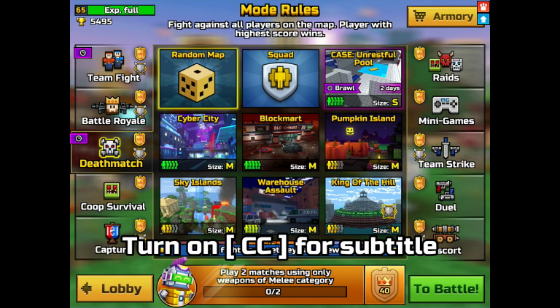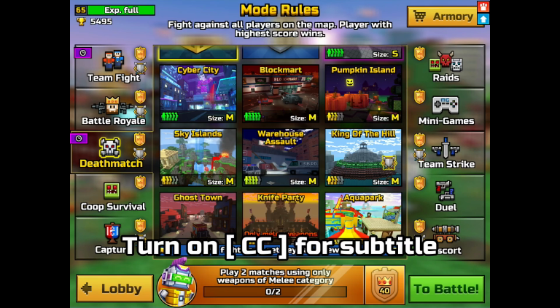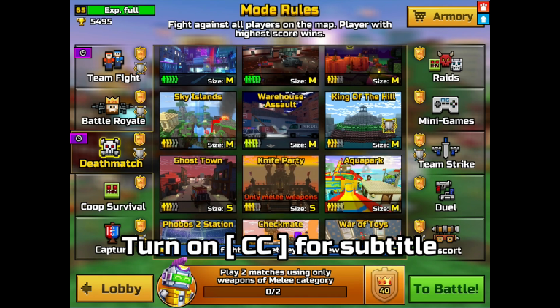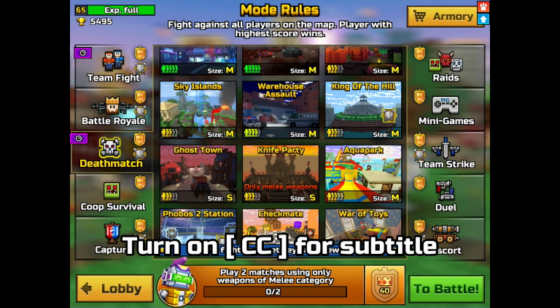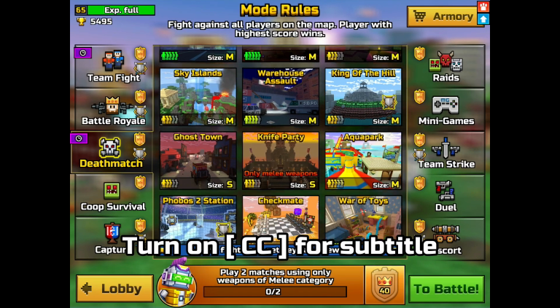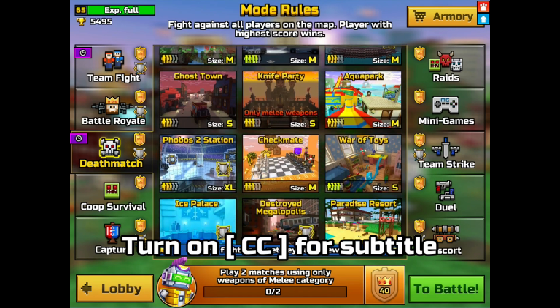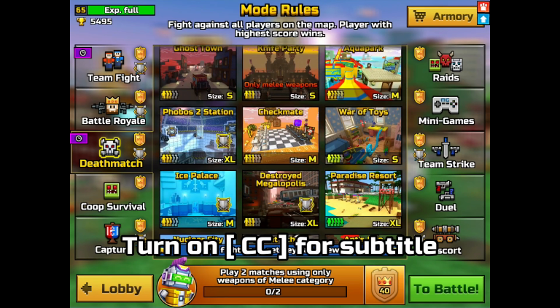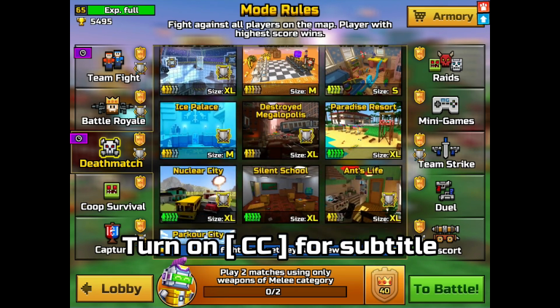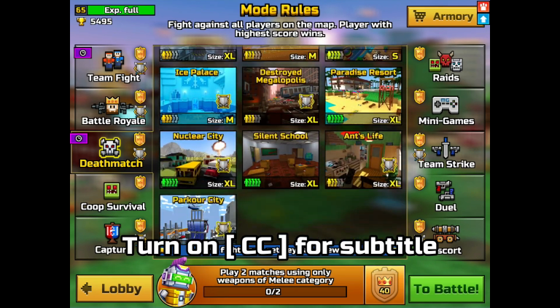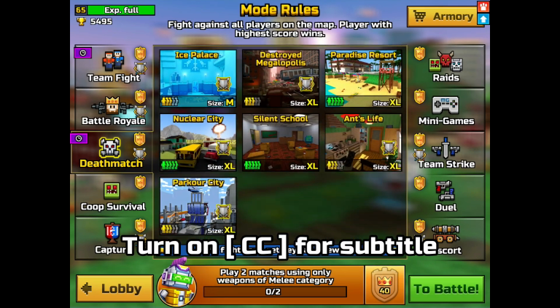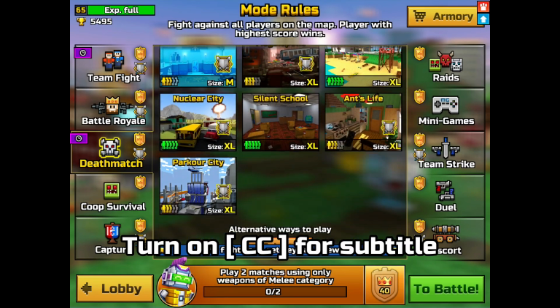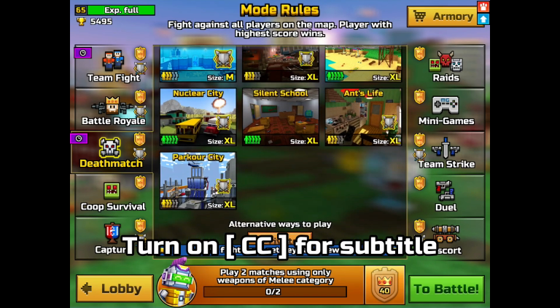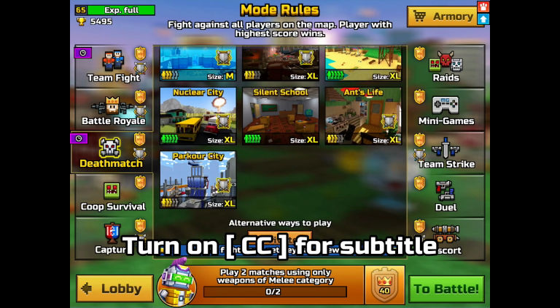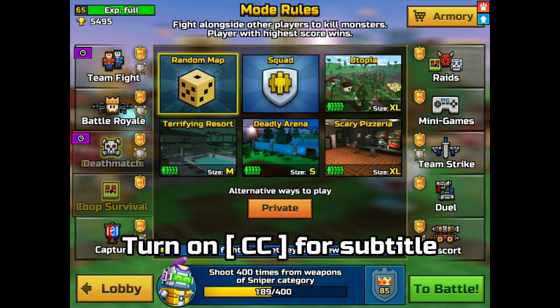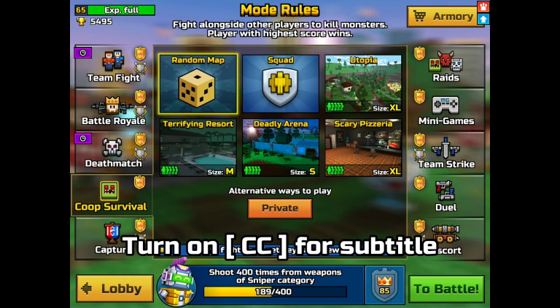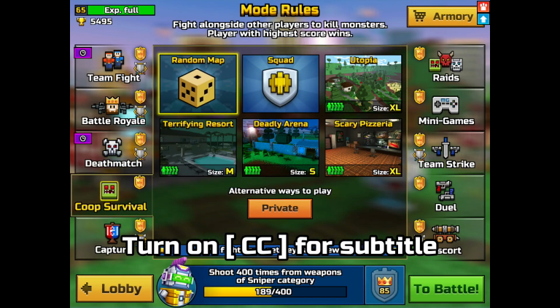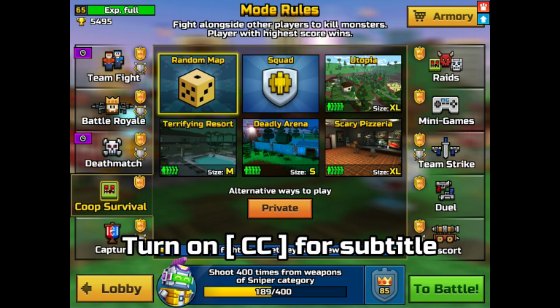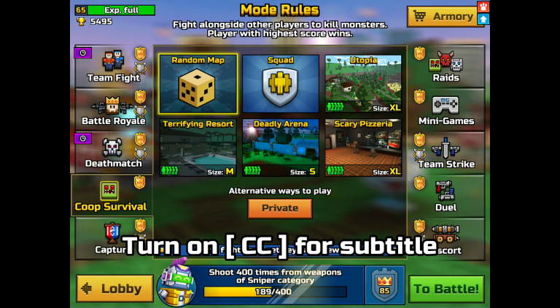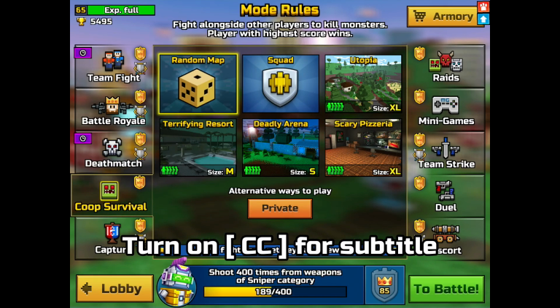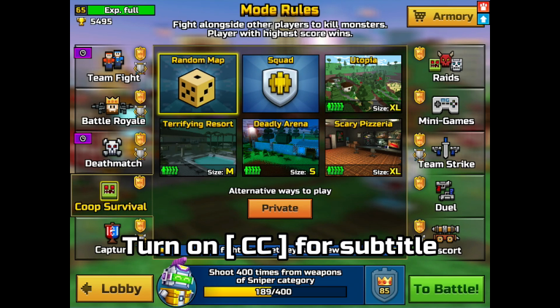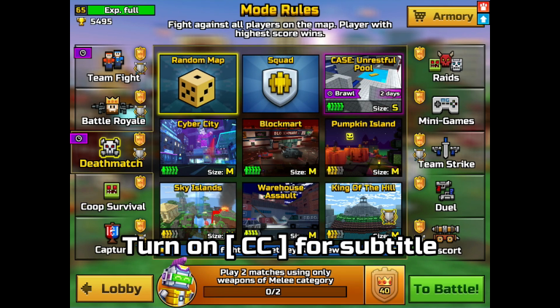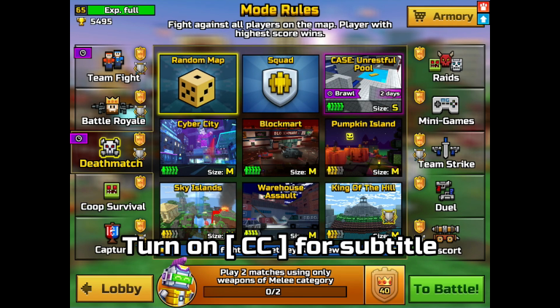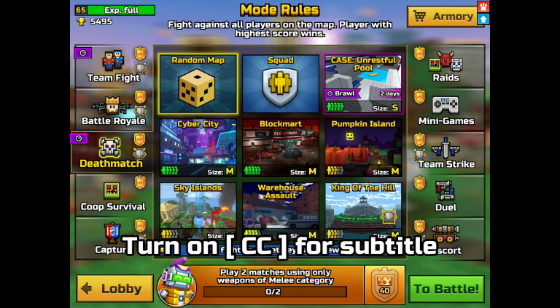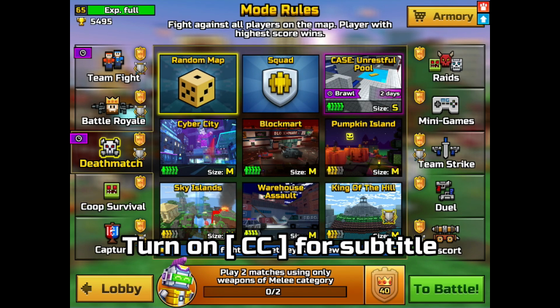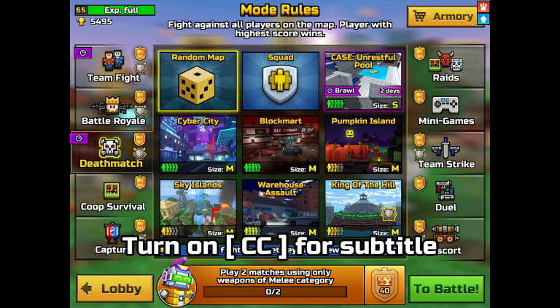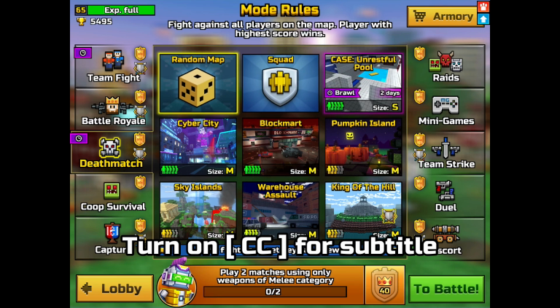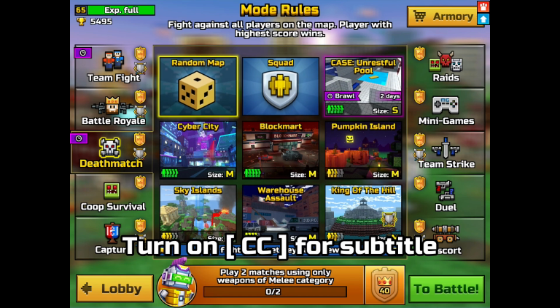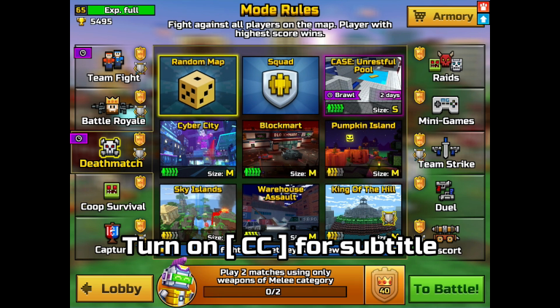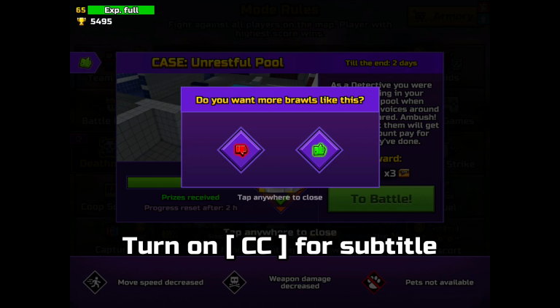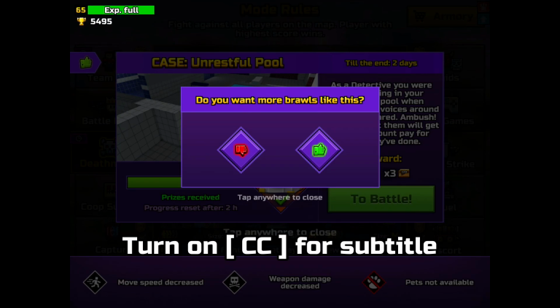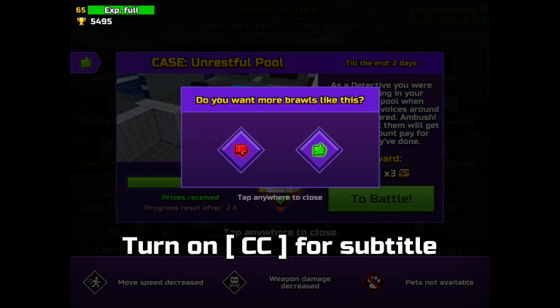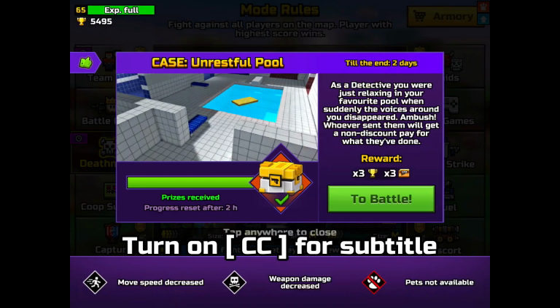Hey! I'll show you a glitch — how to play 3Cat Spam mode Classic Pool when it's not there.